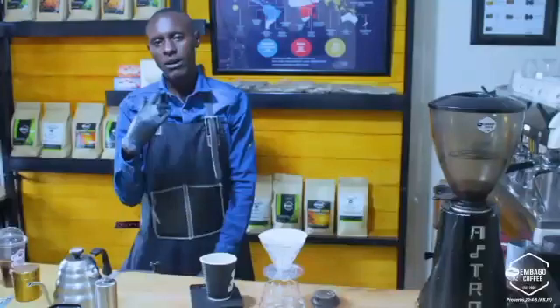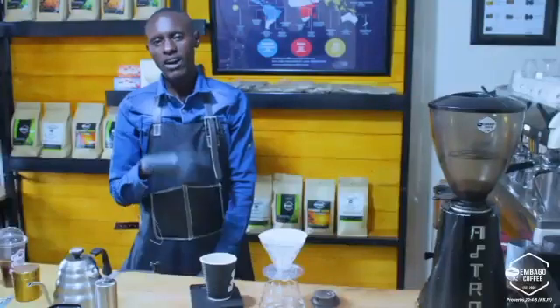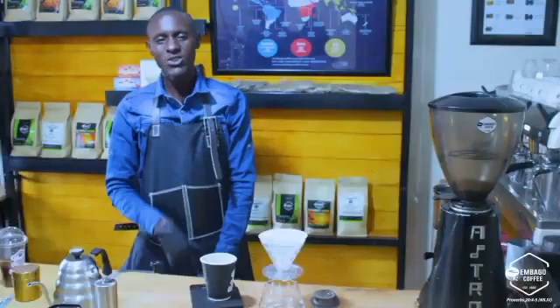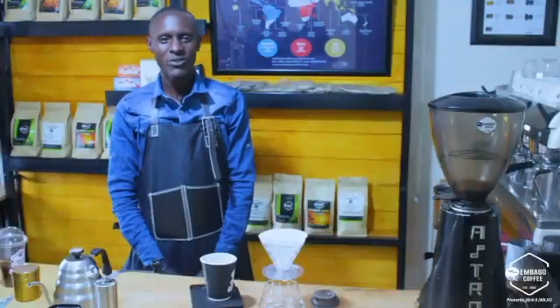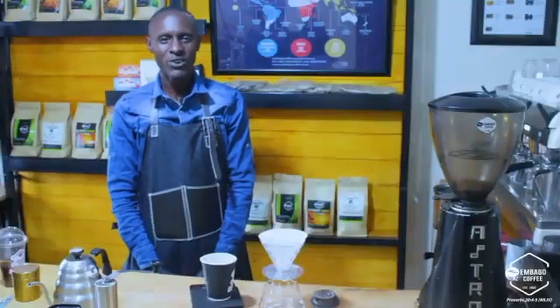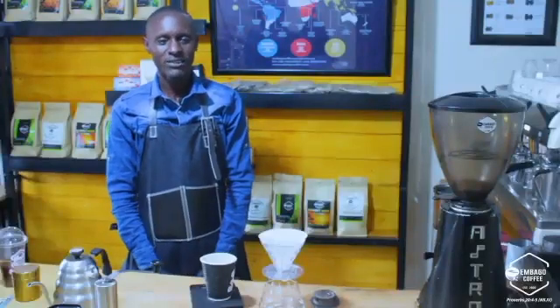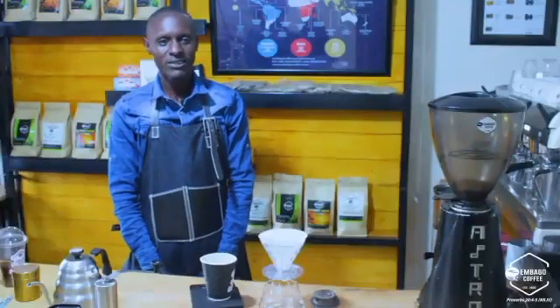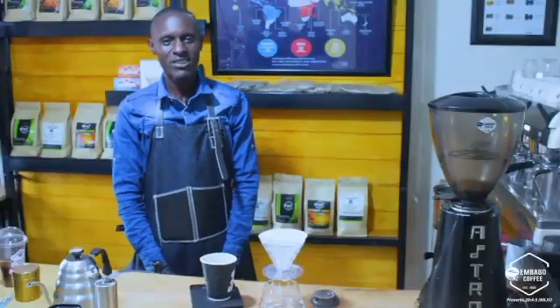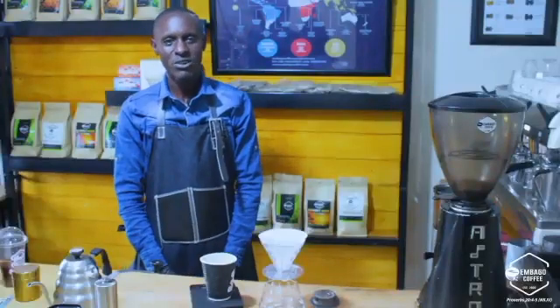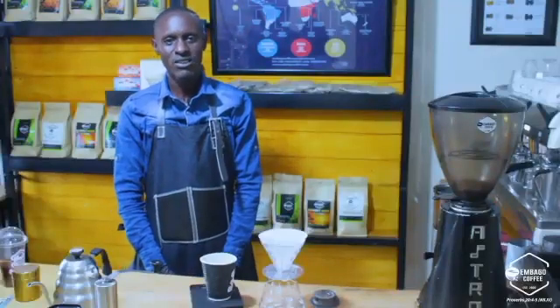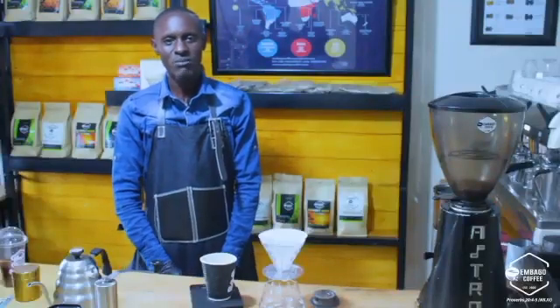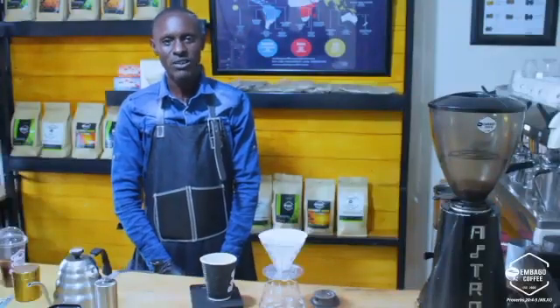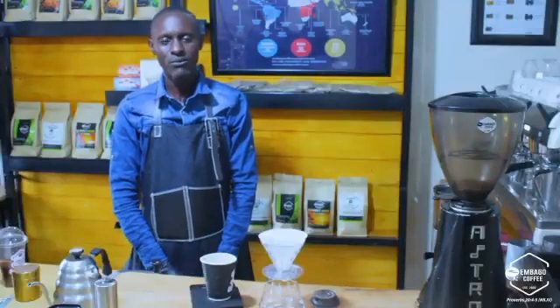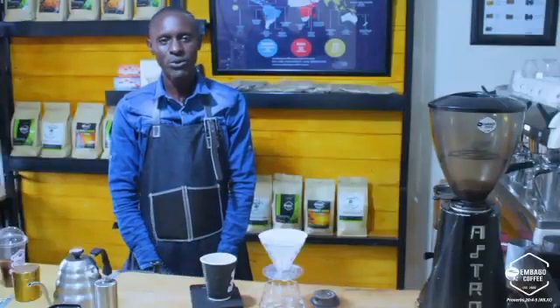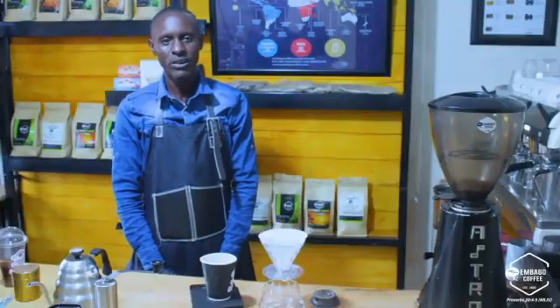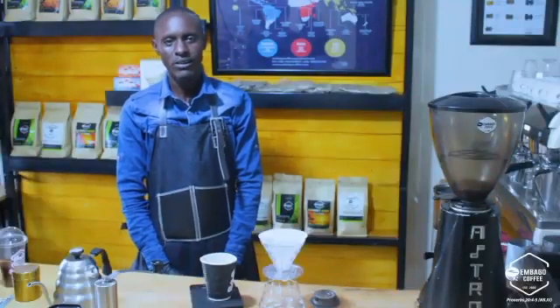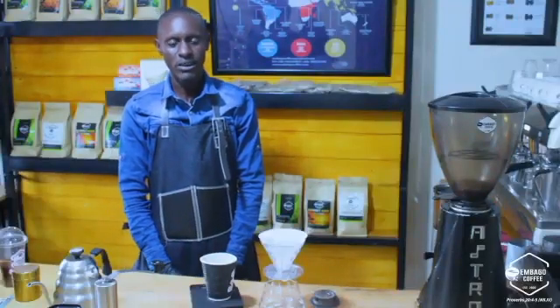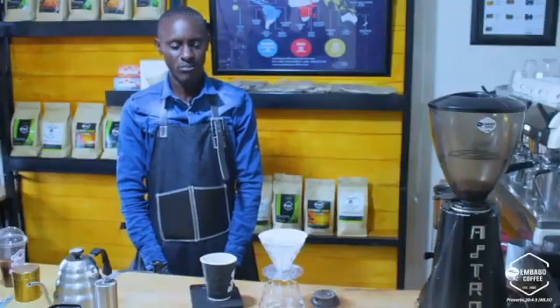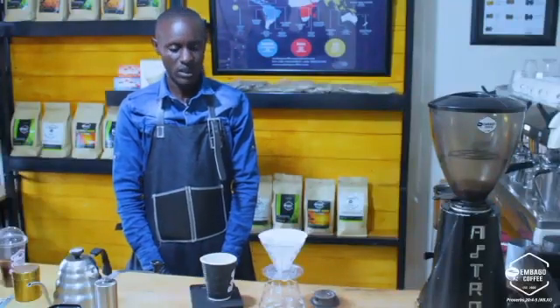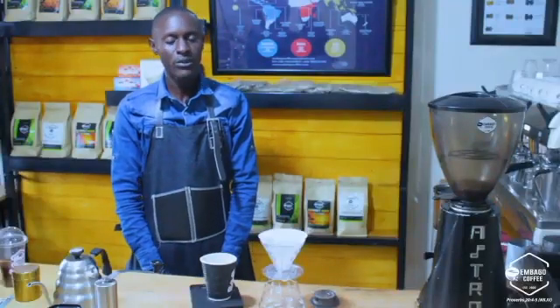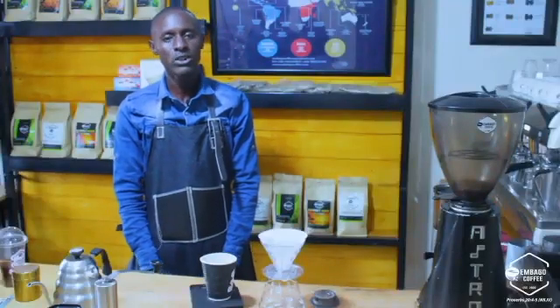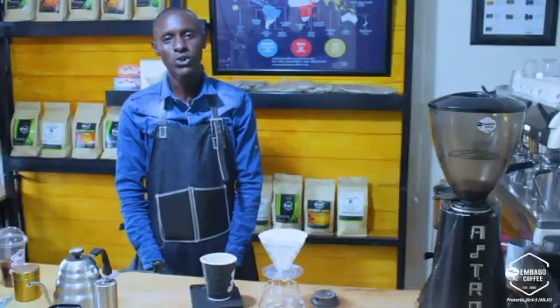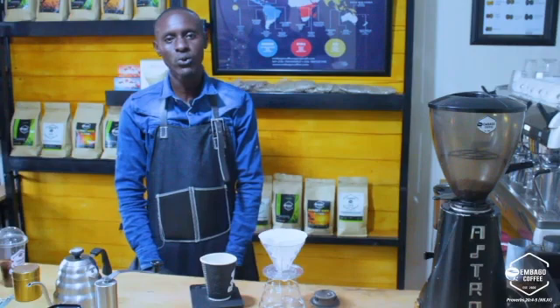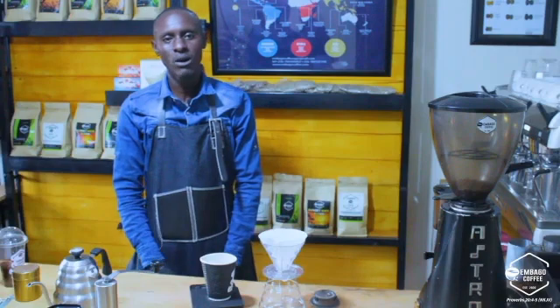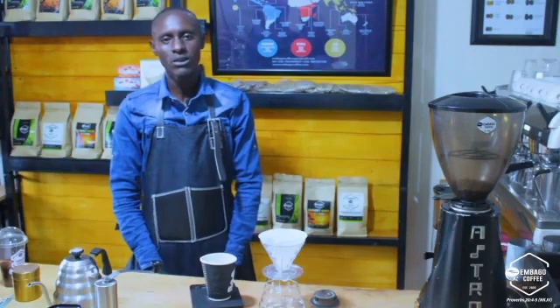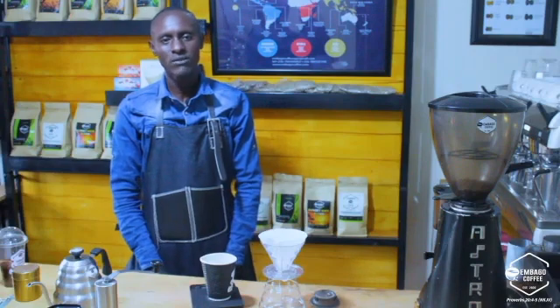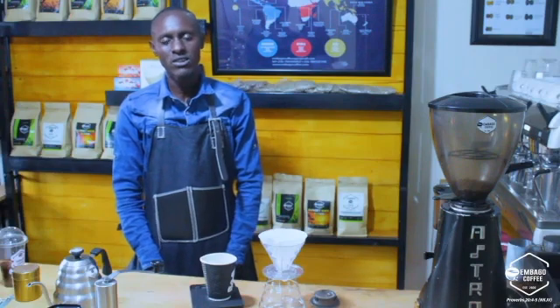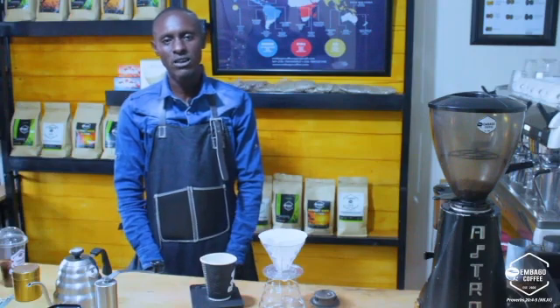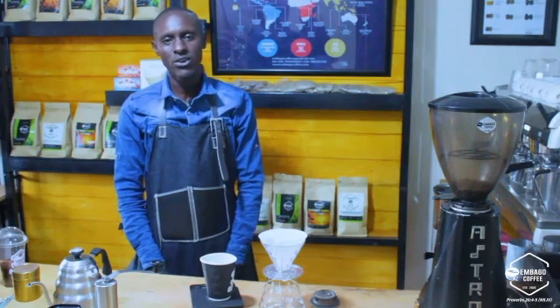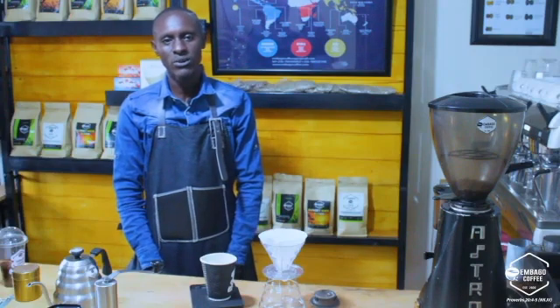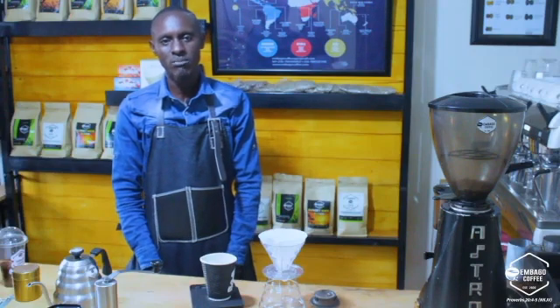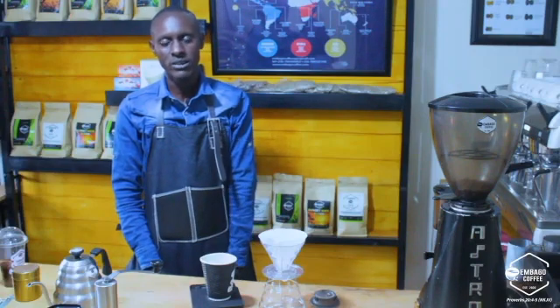Hi to everyone, this is Barista Hamza from Uganda and I'm here to show you how V60 Hario is made.